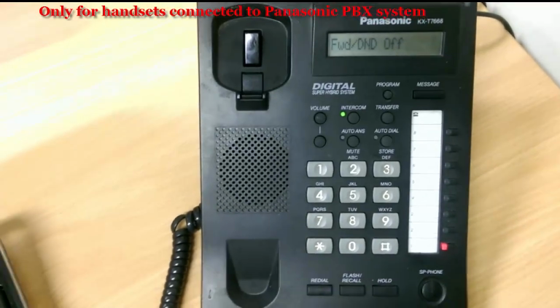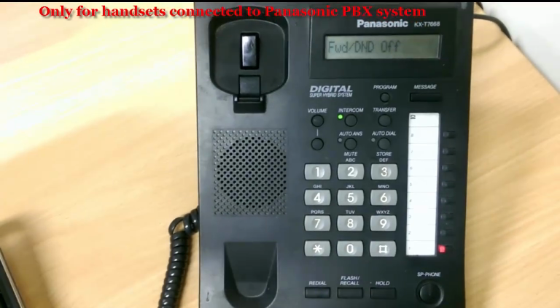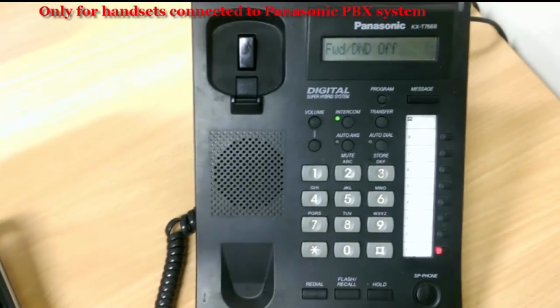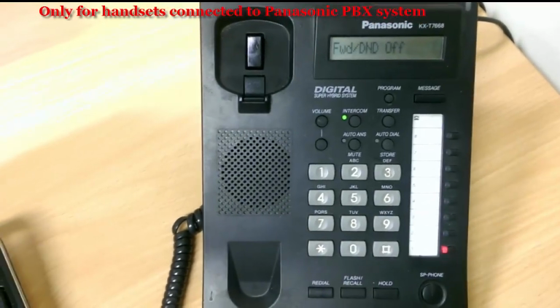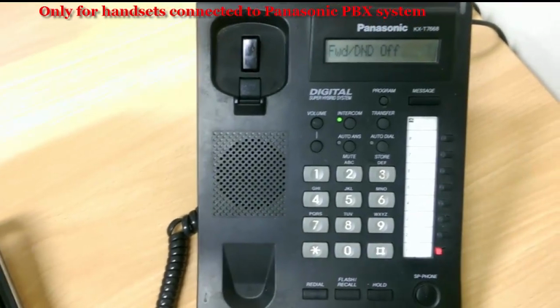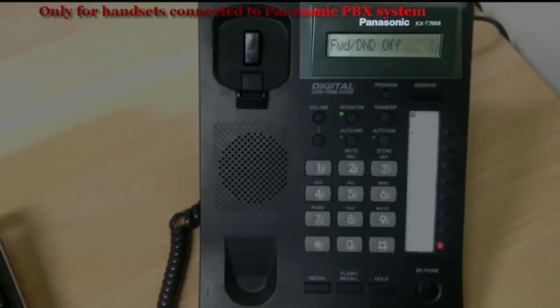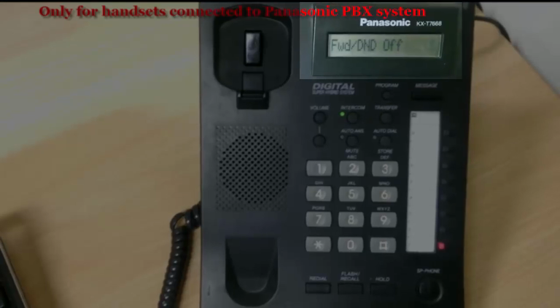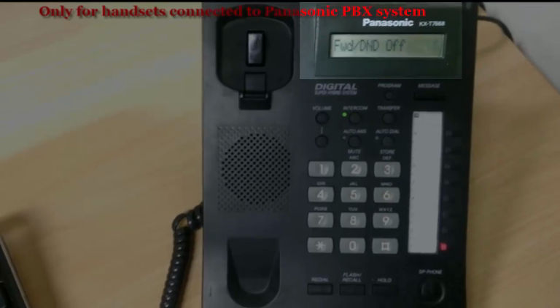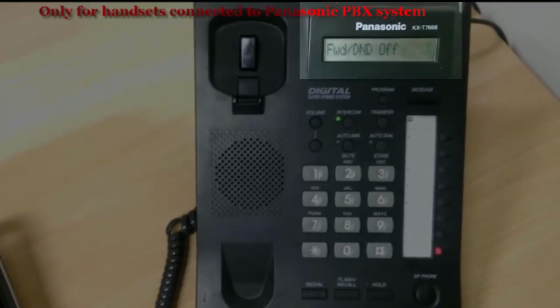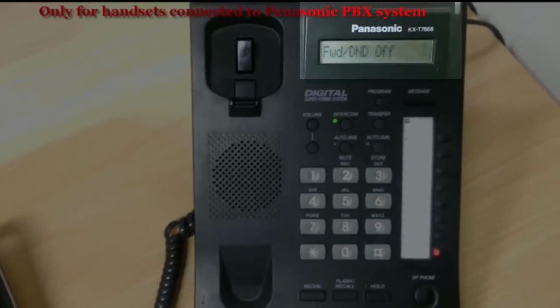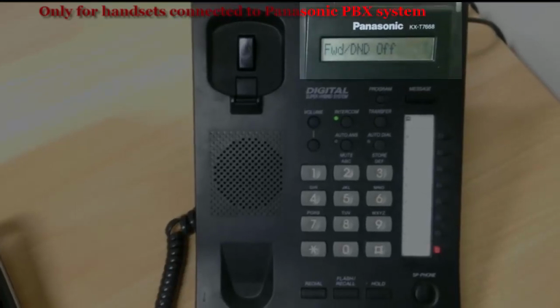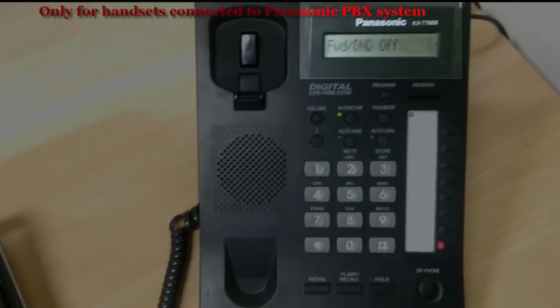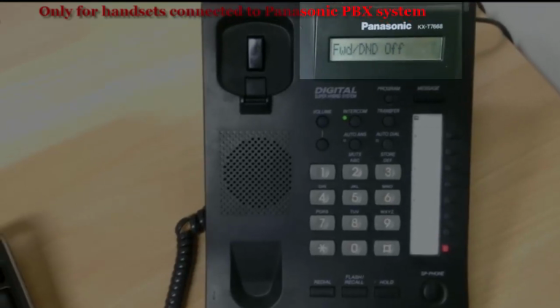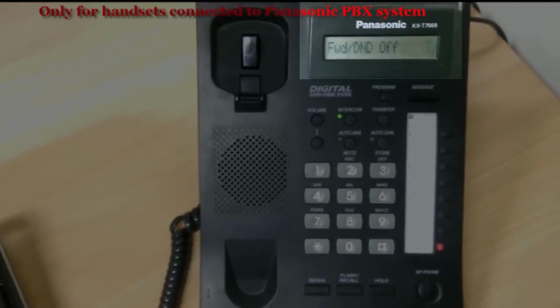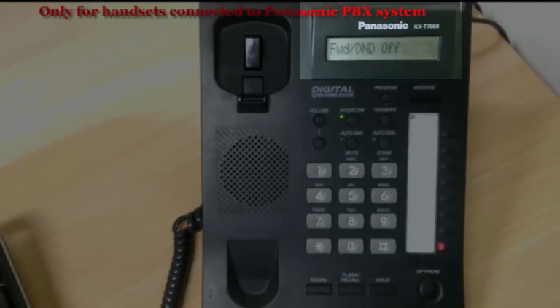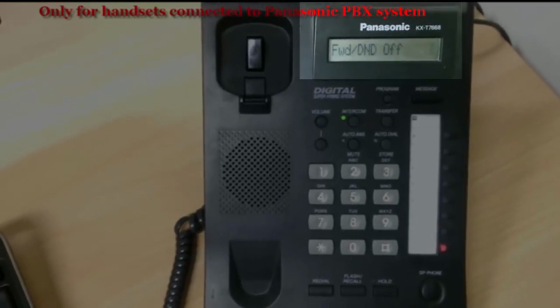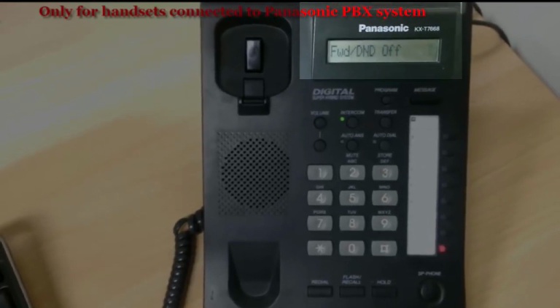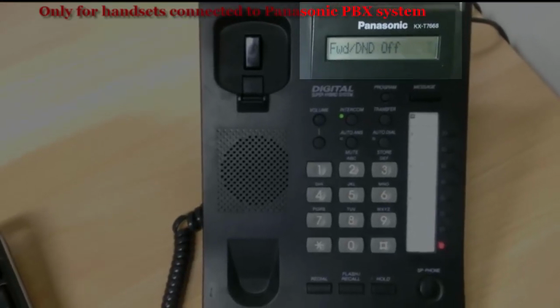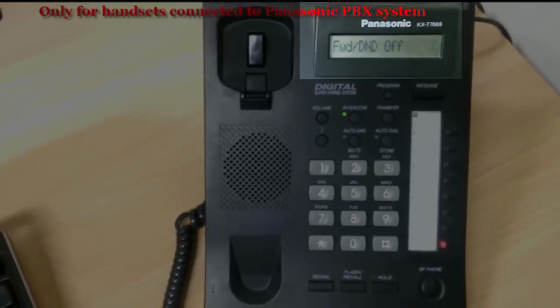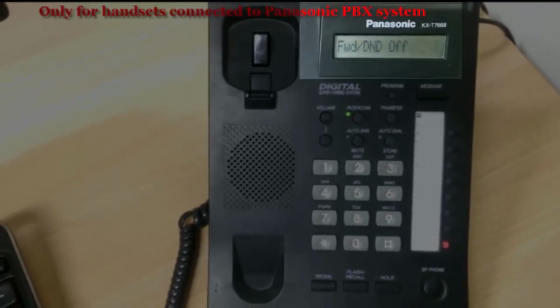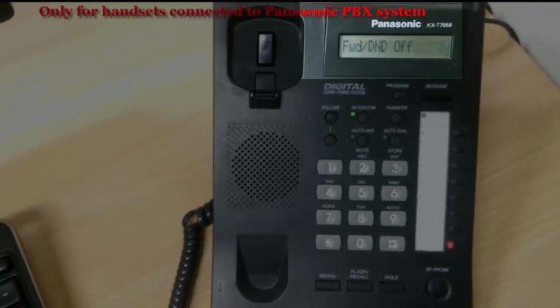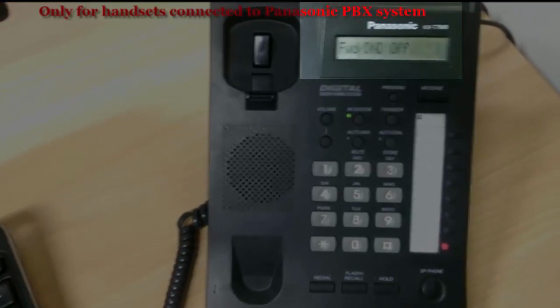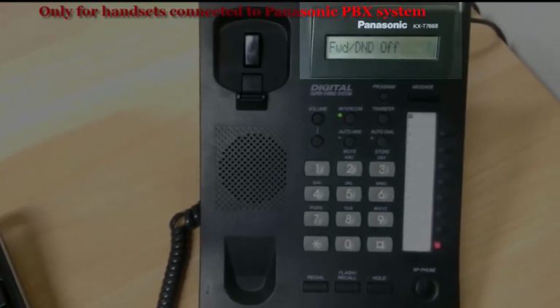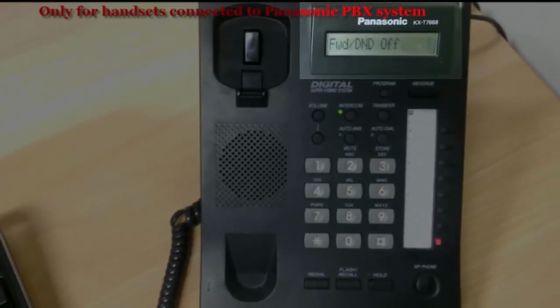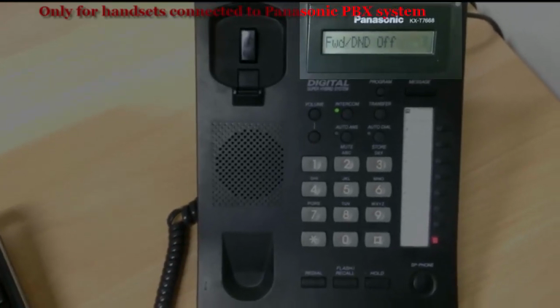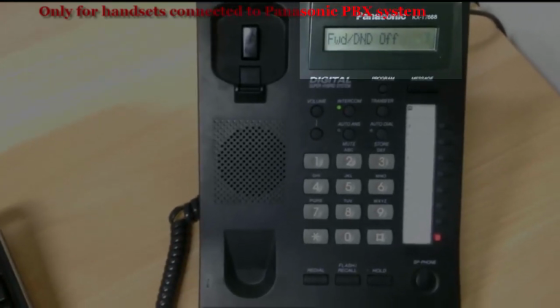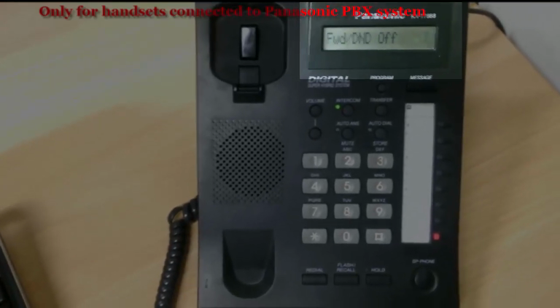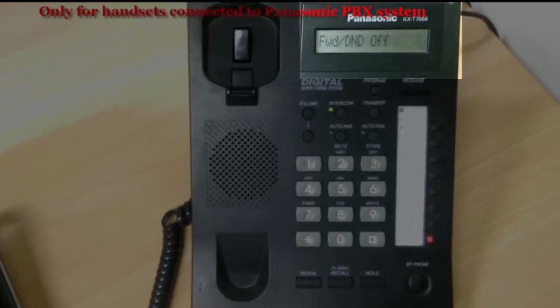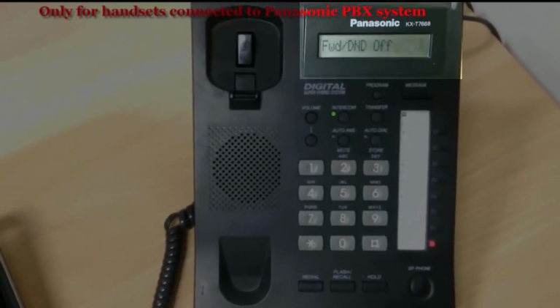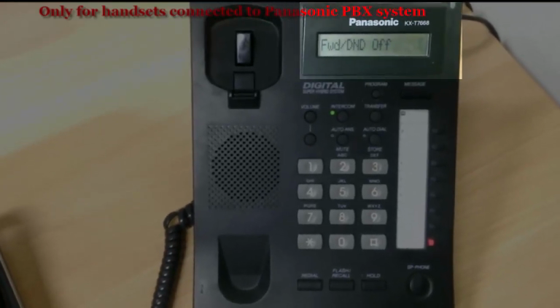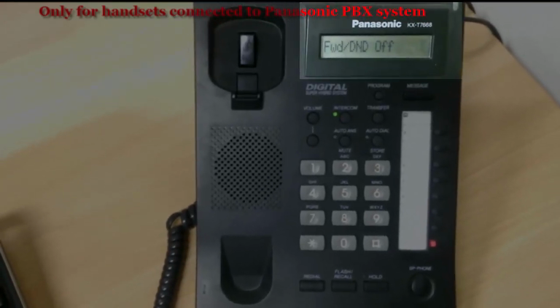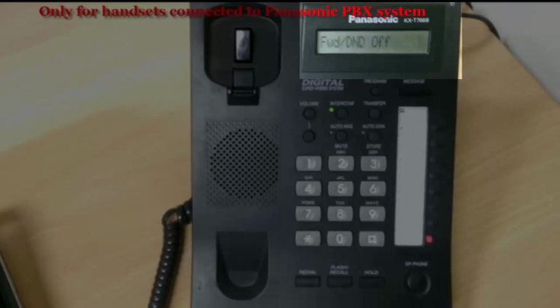There you go, you can see the LED screen. Forwarding is off now.